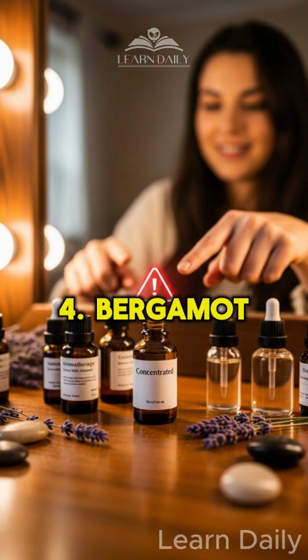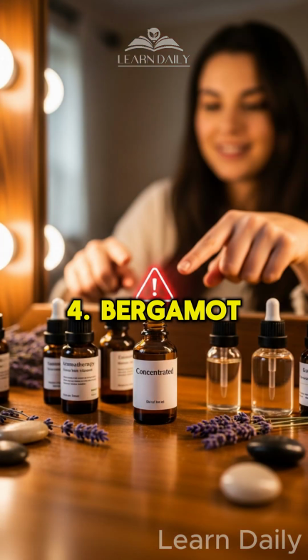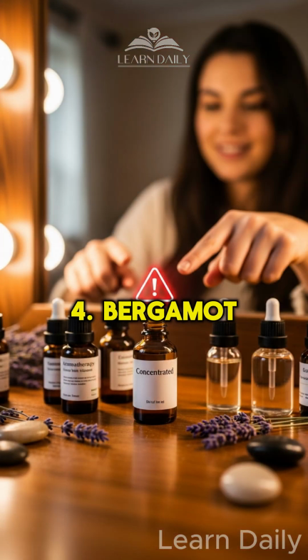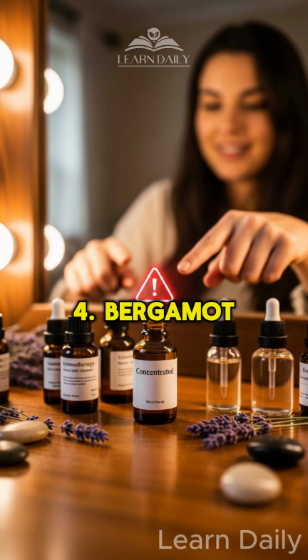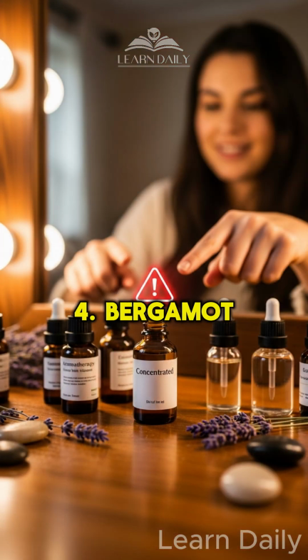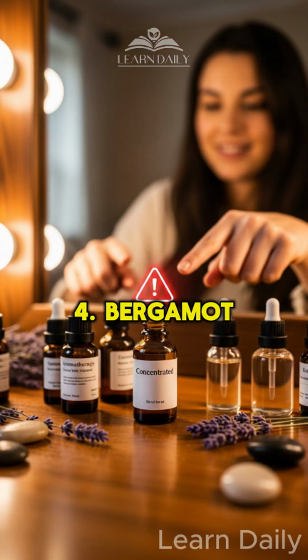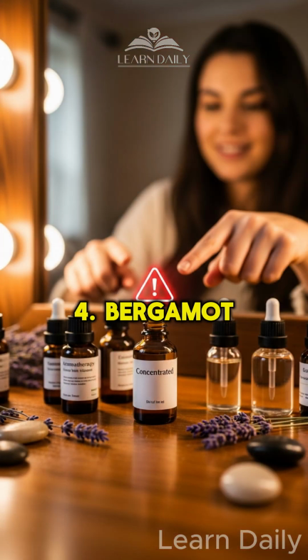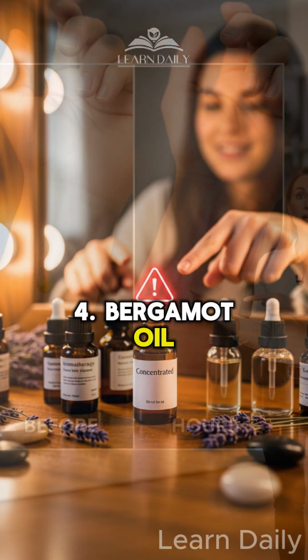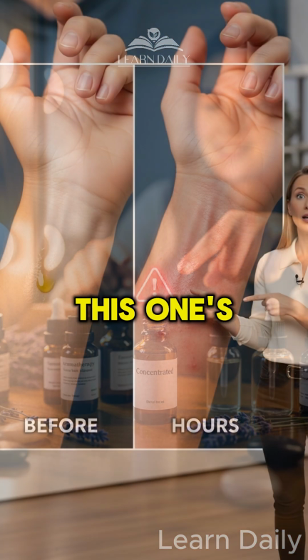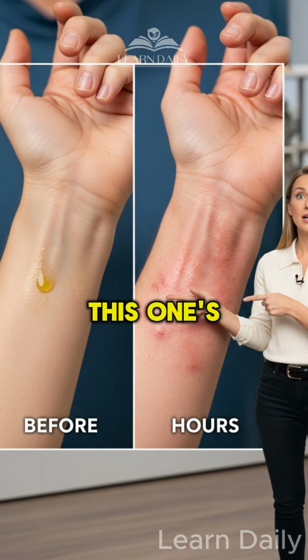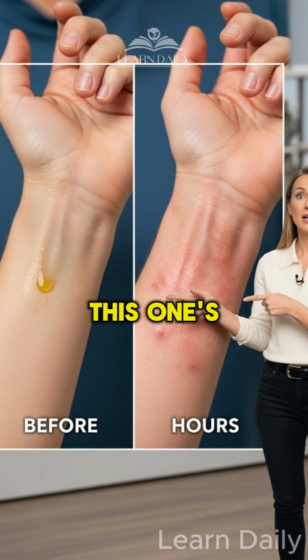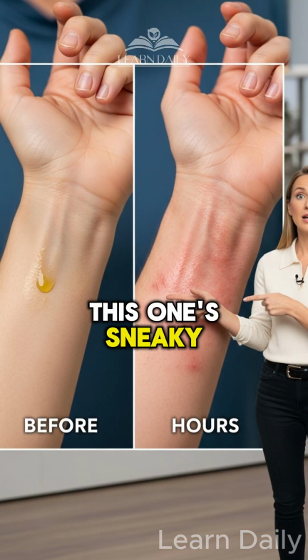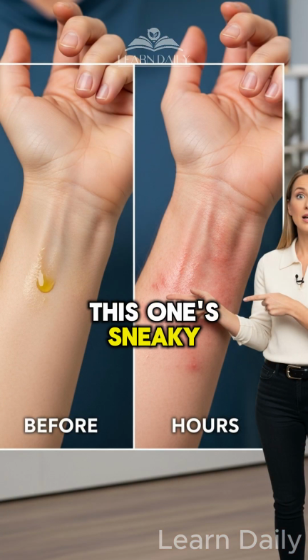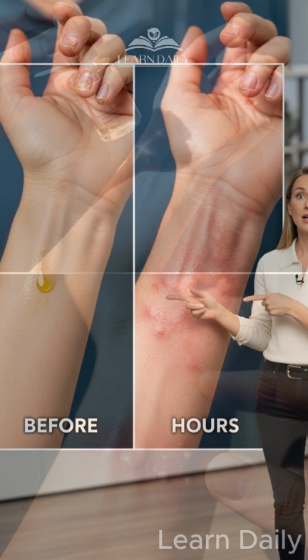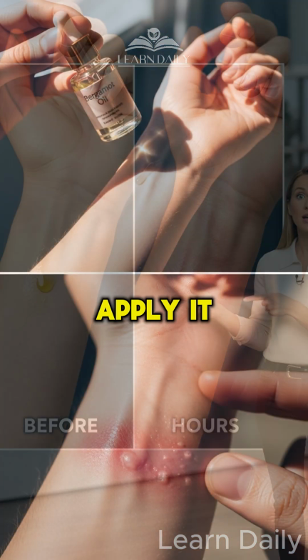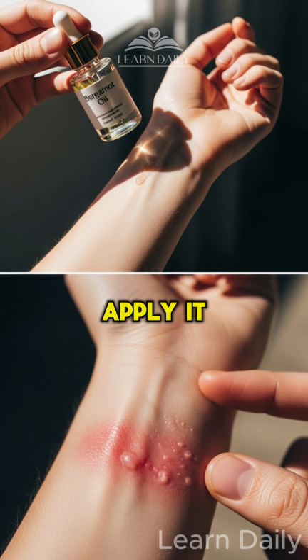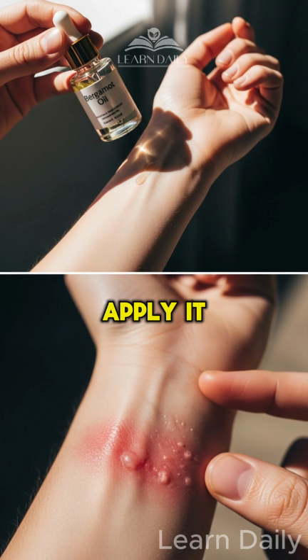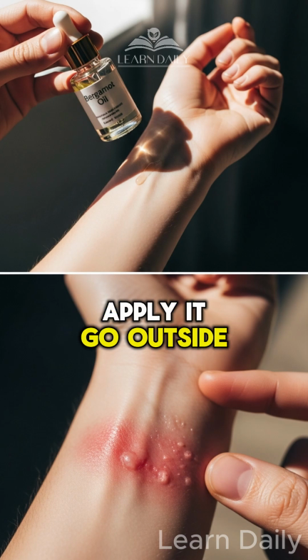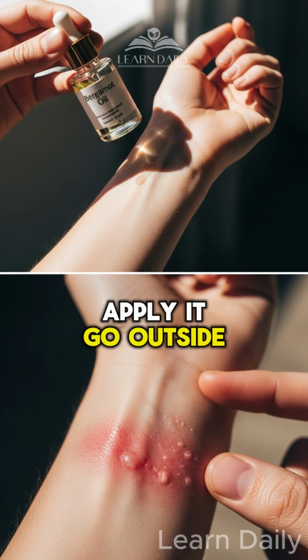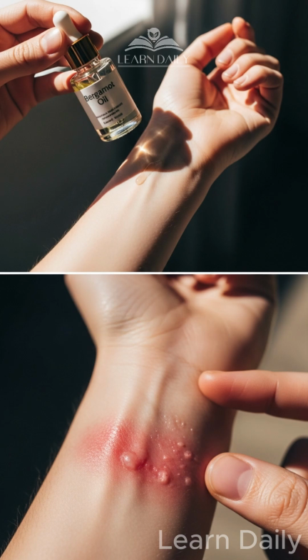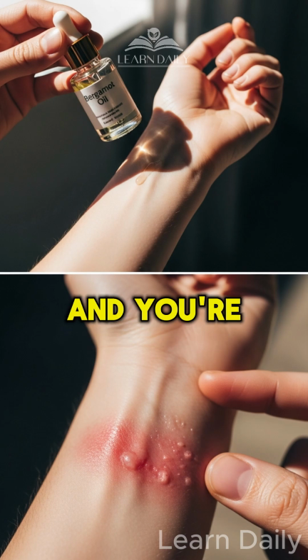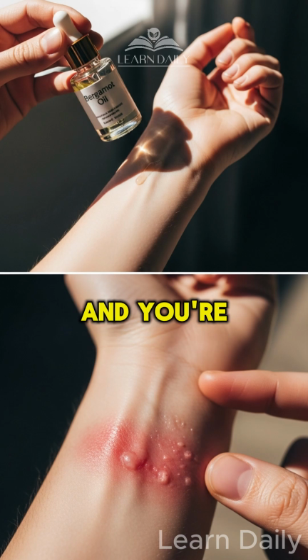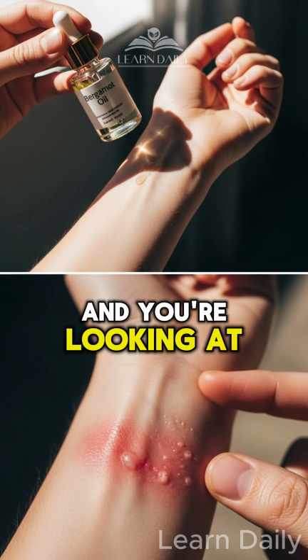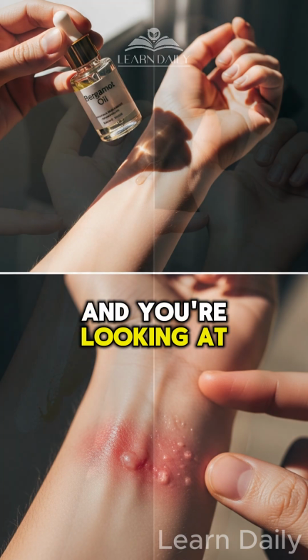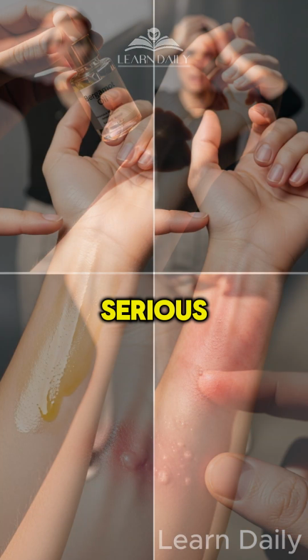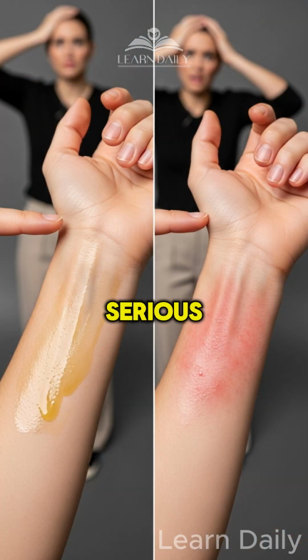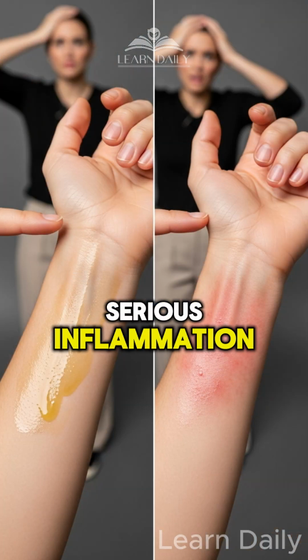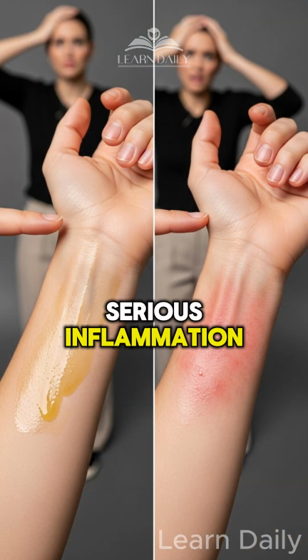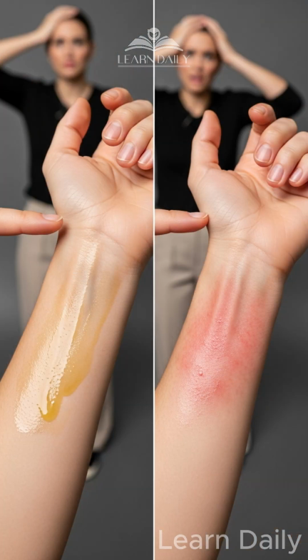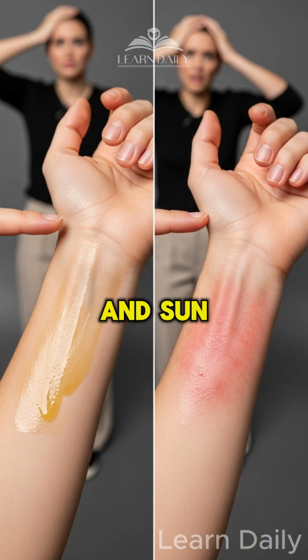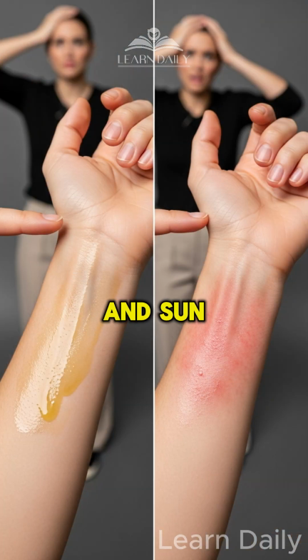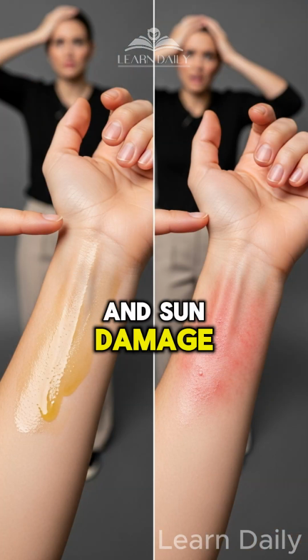Number four: bergamot oil. This one's sneaky. Apply it, go outside, and you're looking at serious inflammation and sun damage.